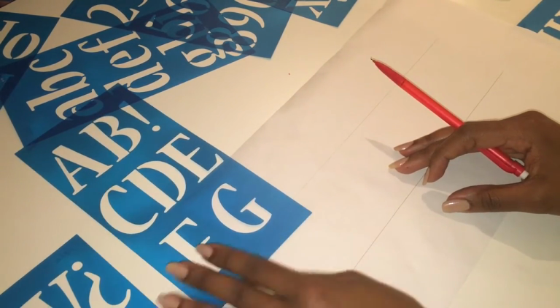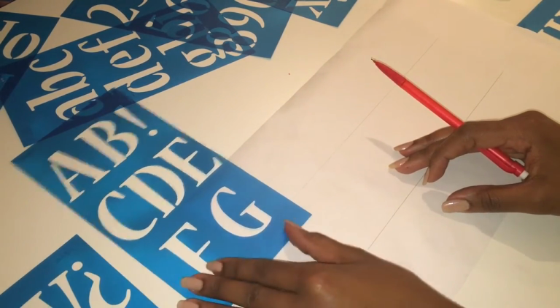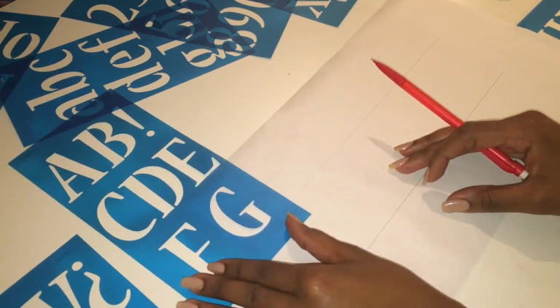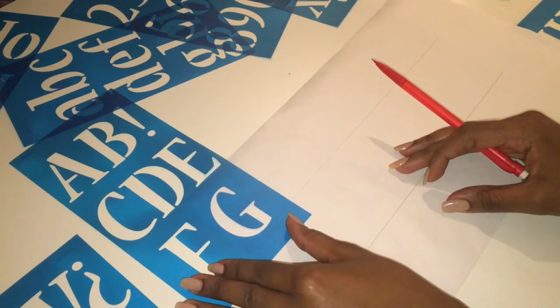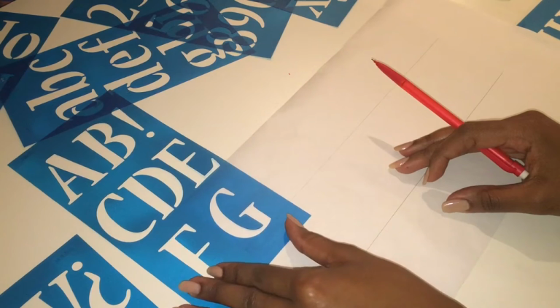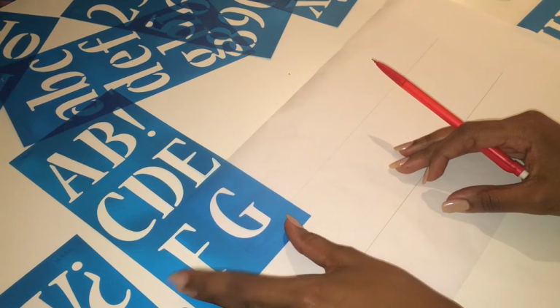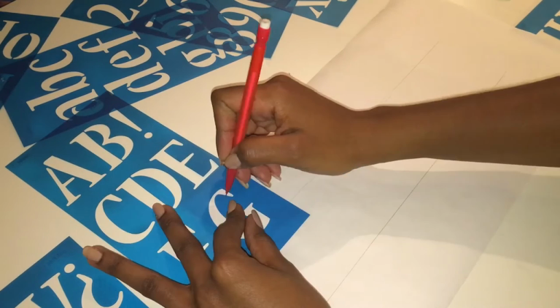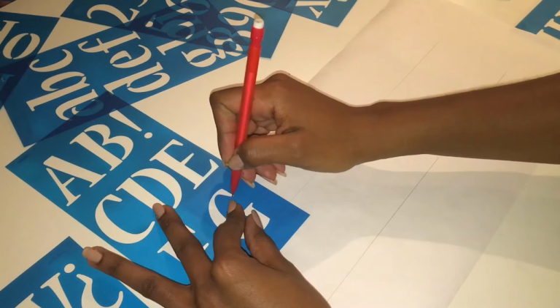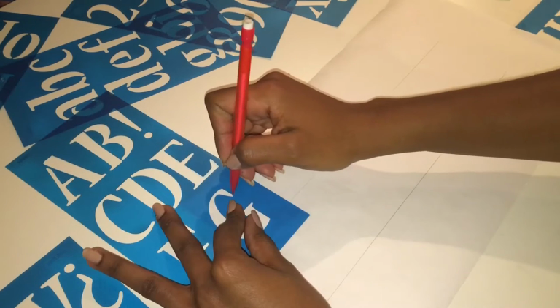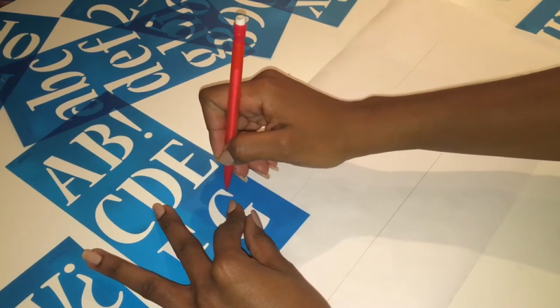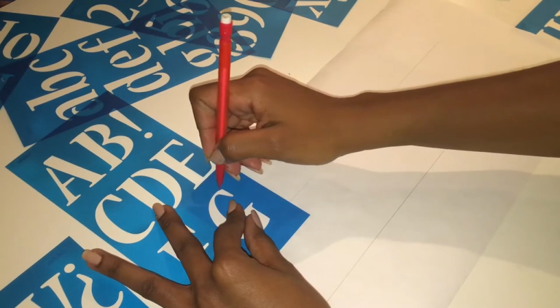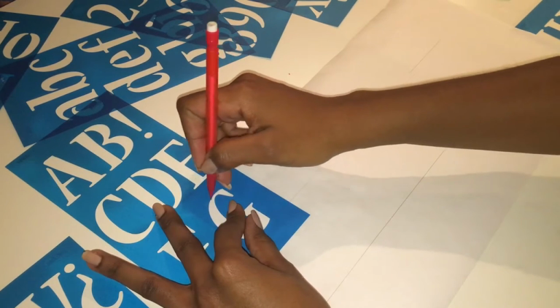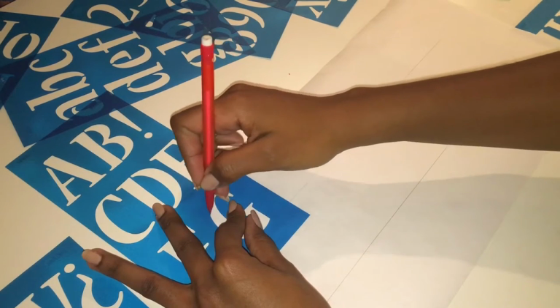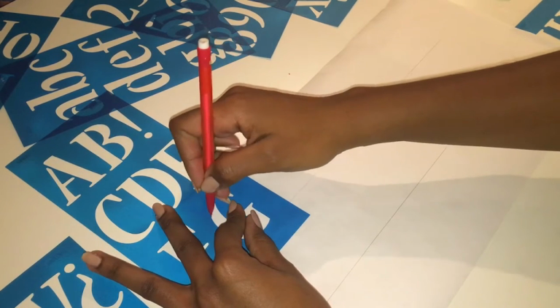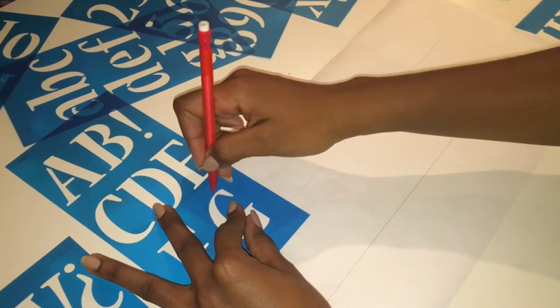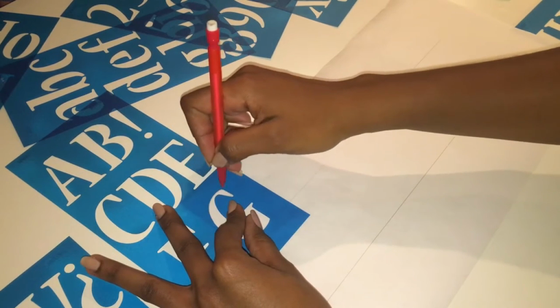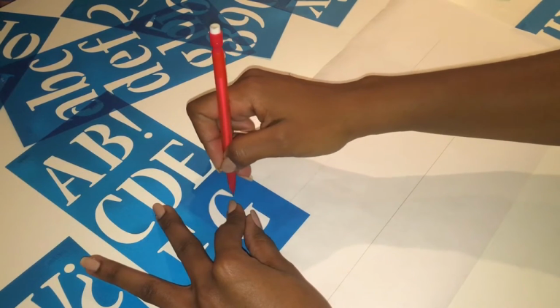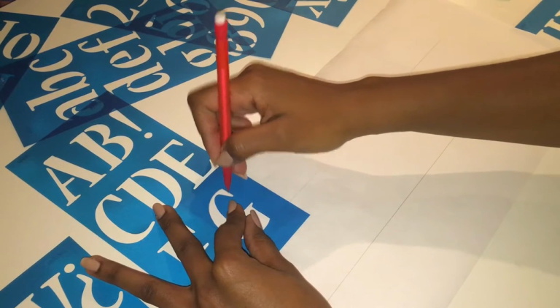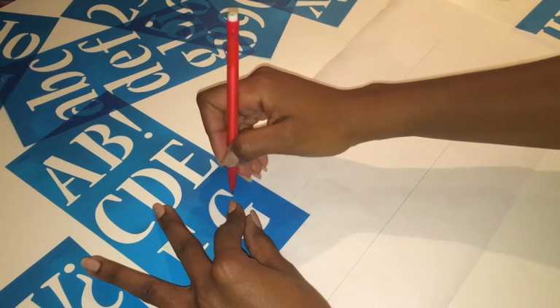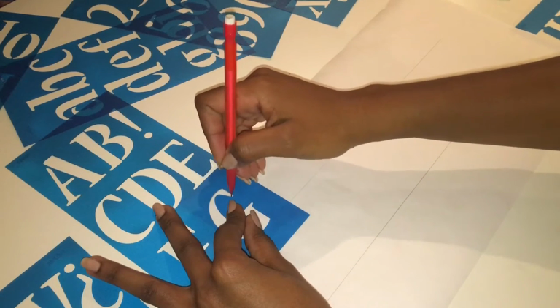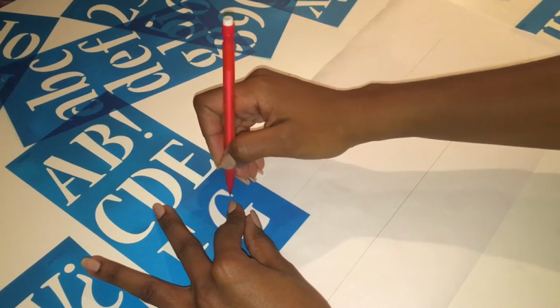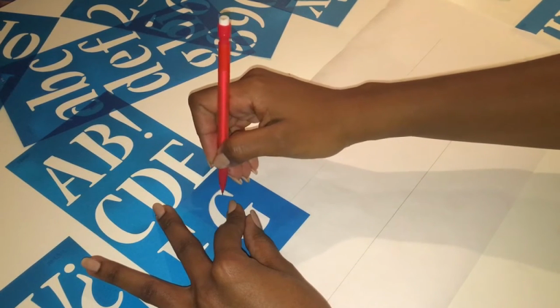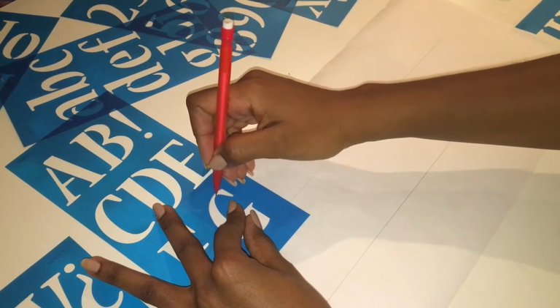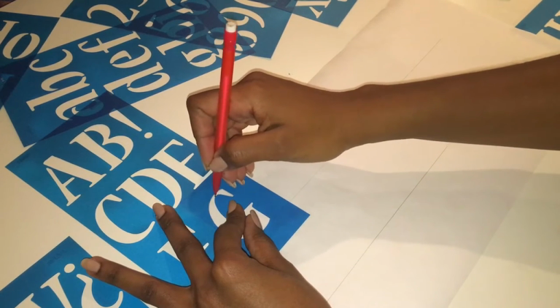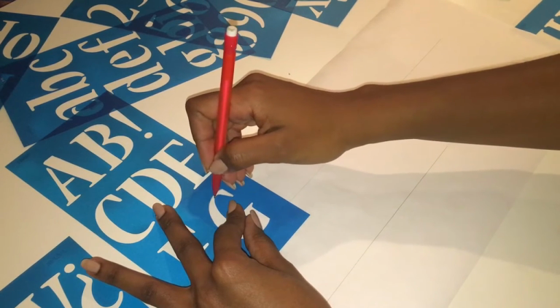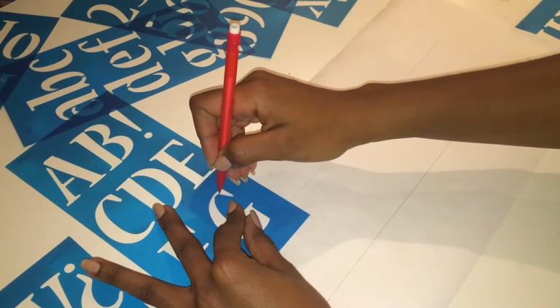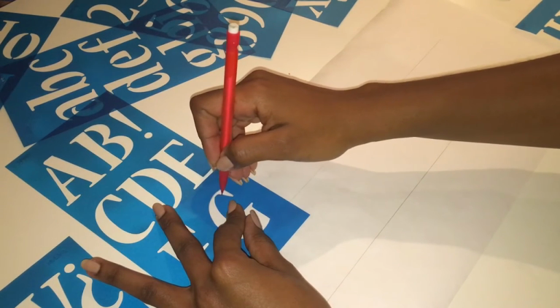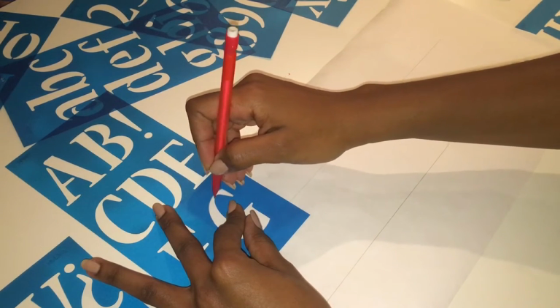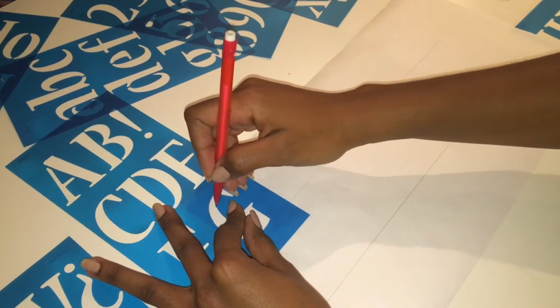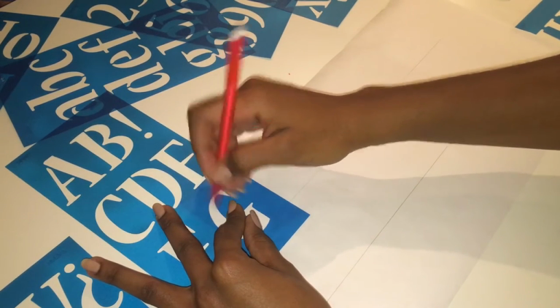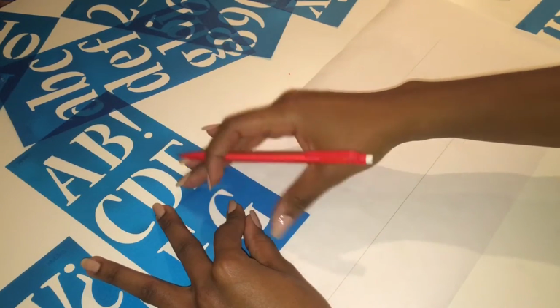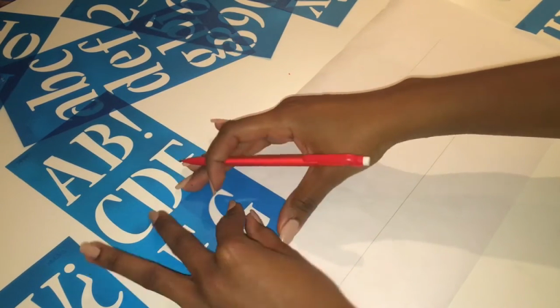If you would like the details on what stencils I'm using here, I will put all the information in the description box.